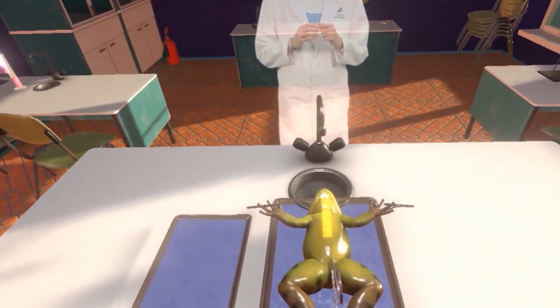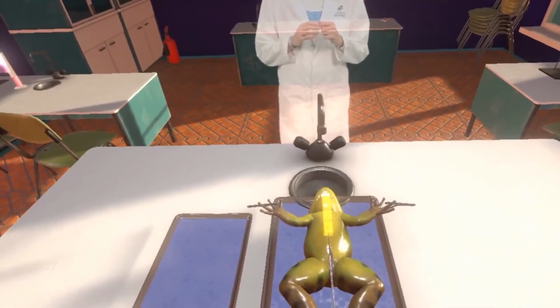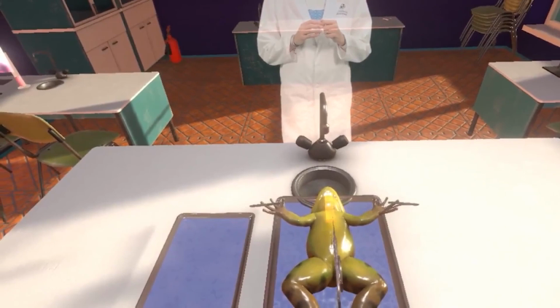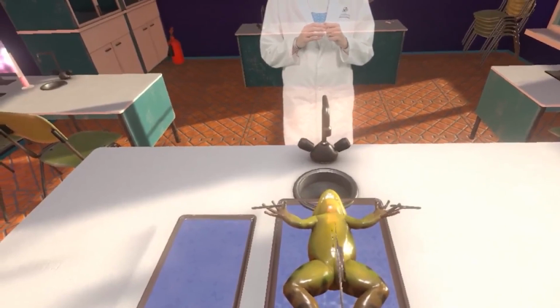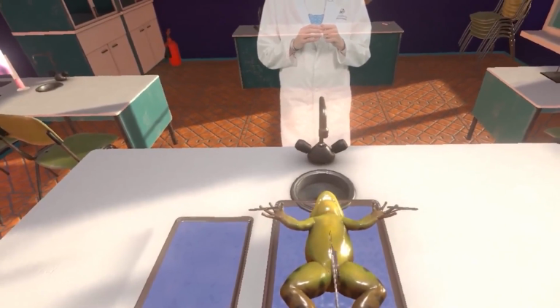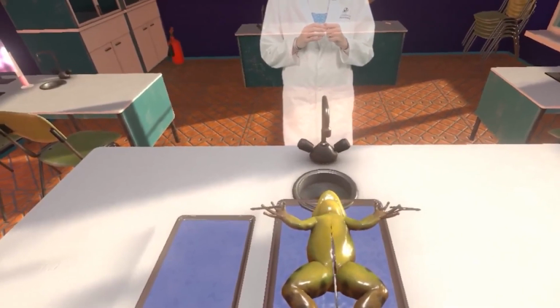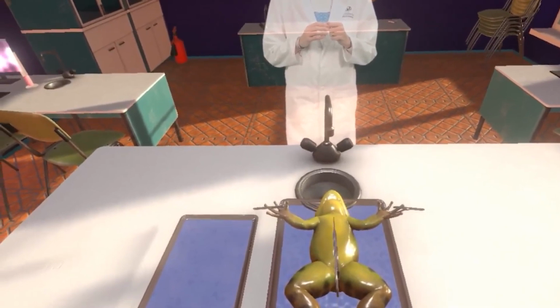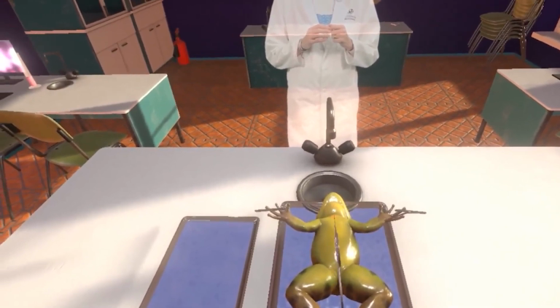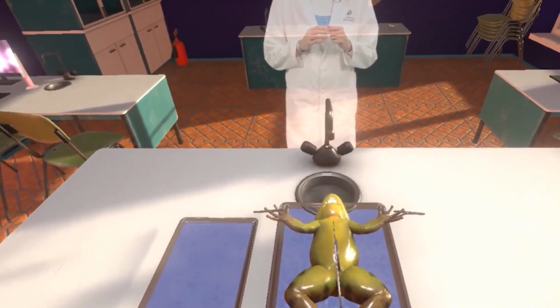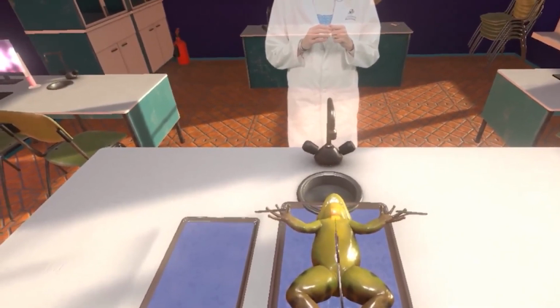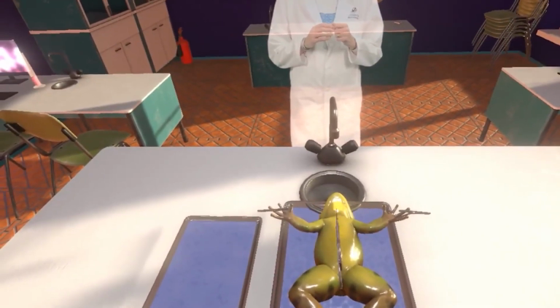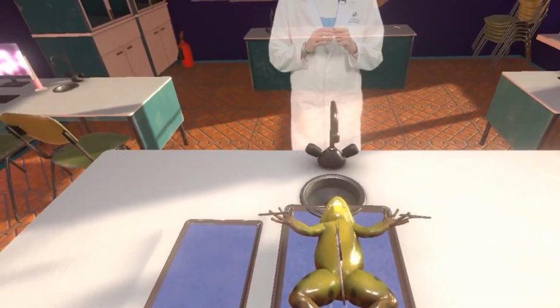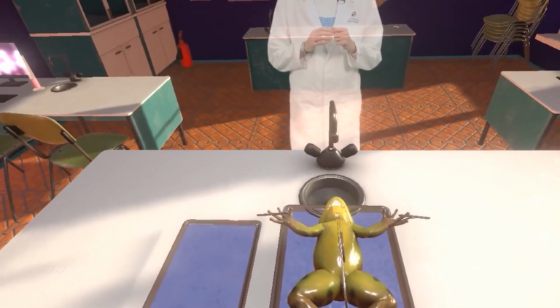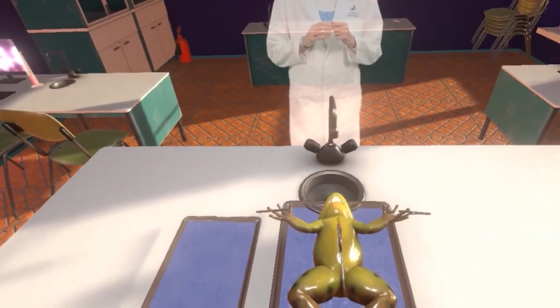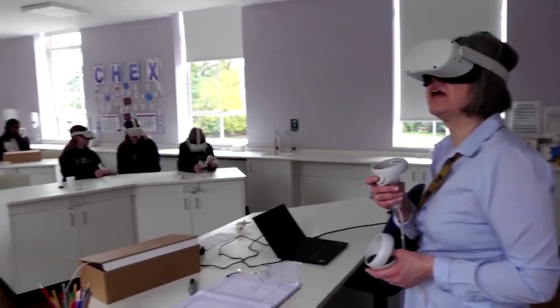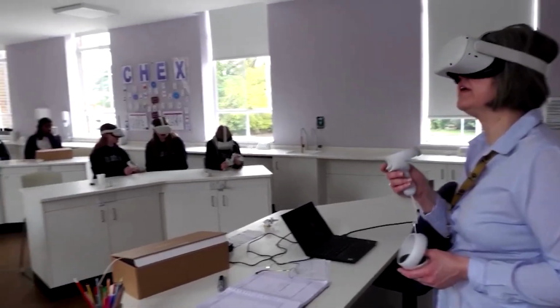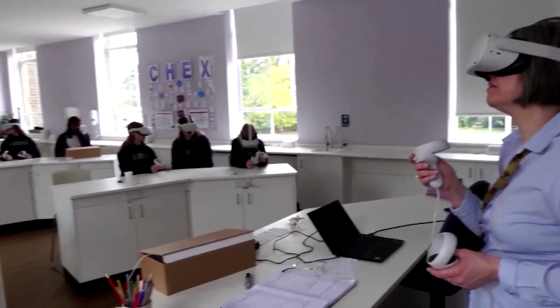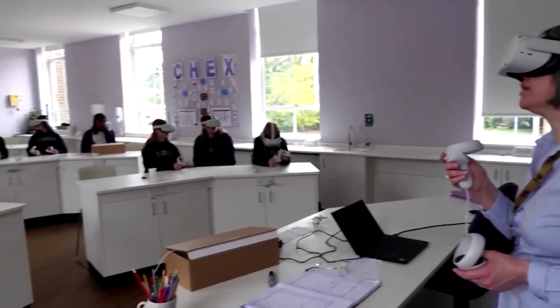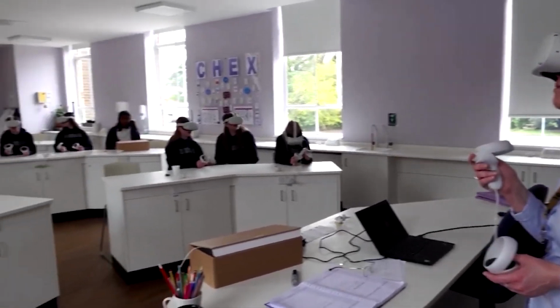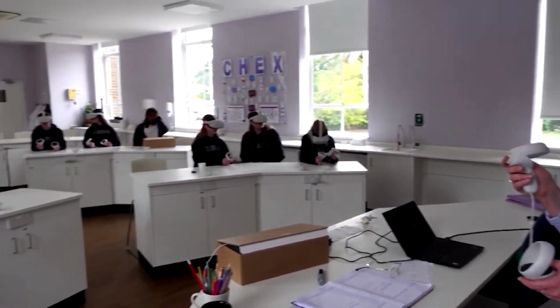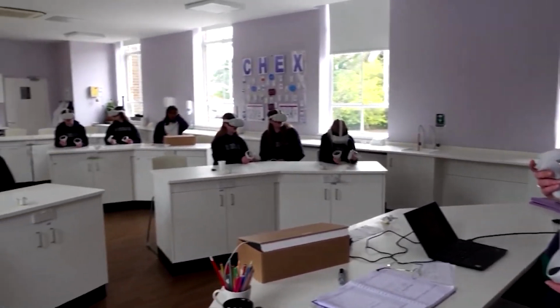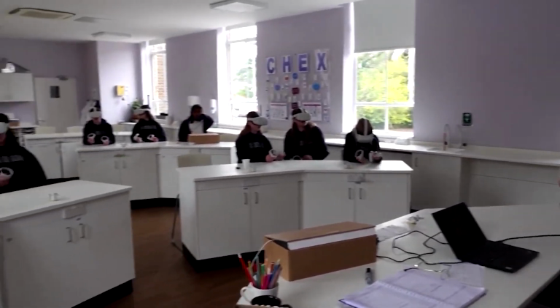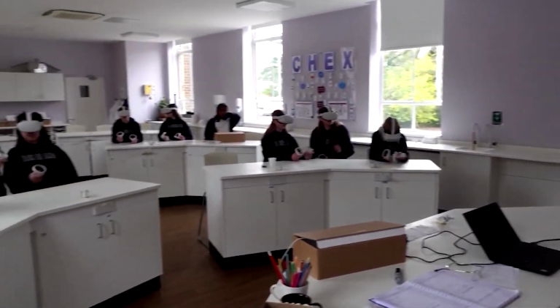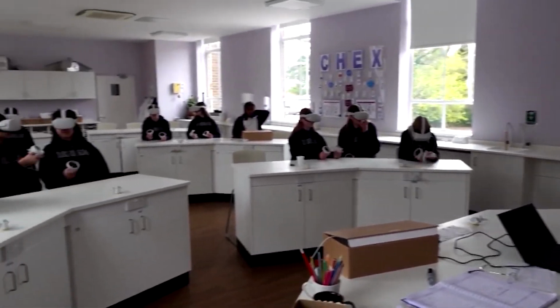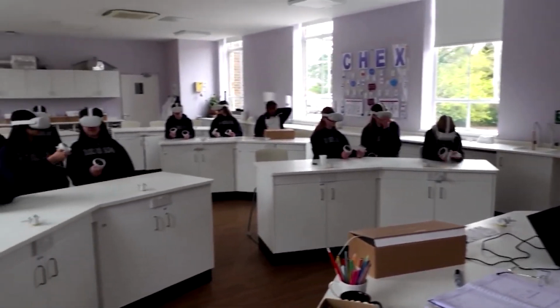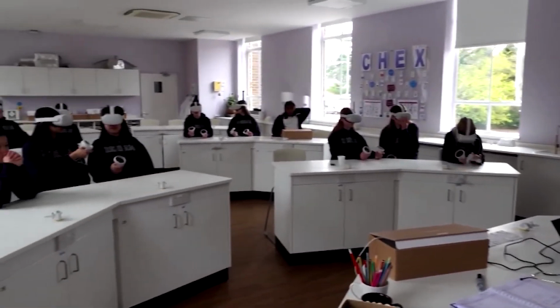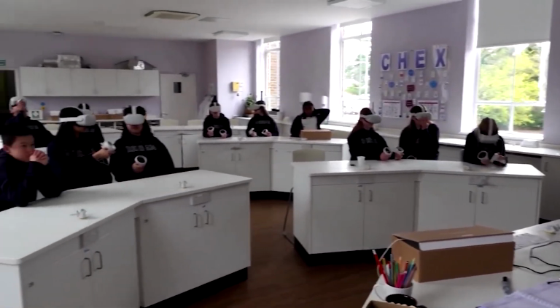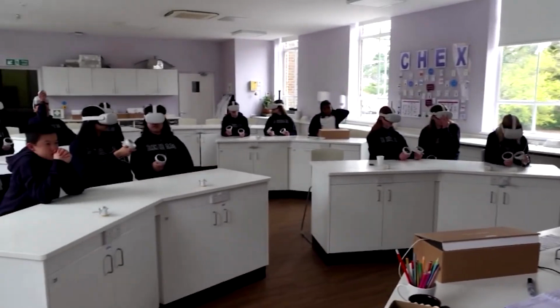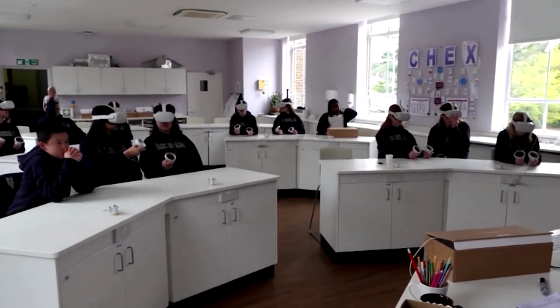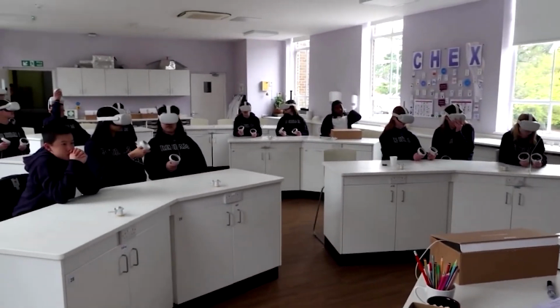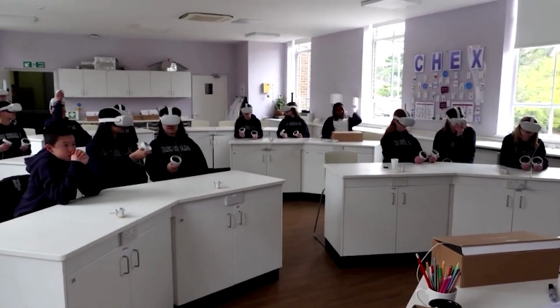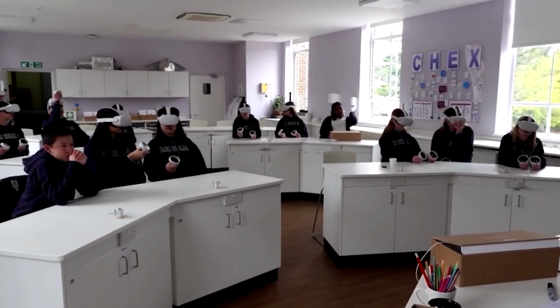This technology democratizes education, making high-quality learning experiences accessible to all.